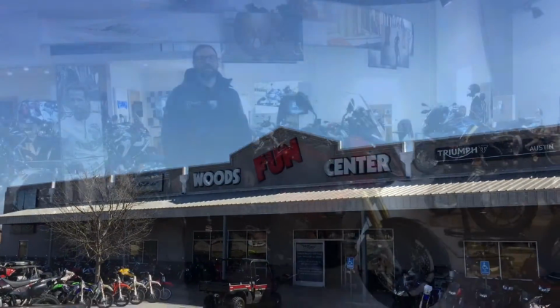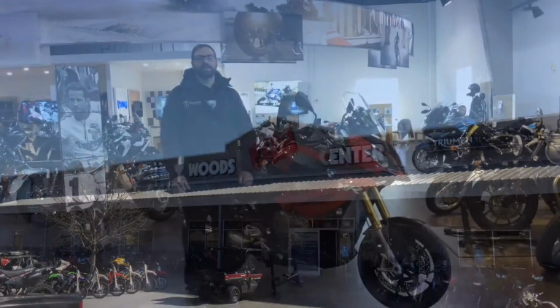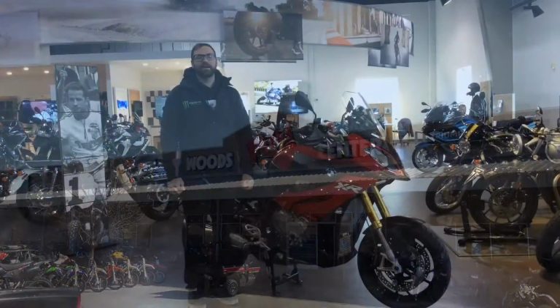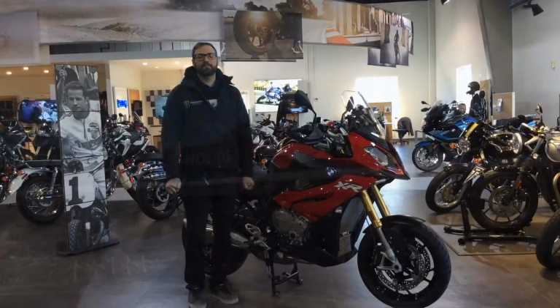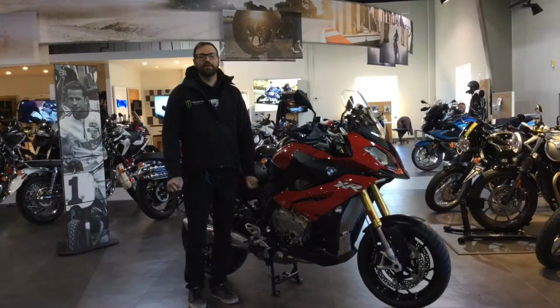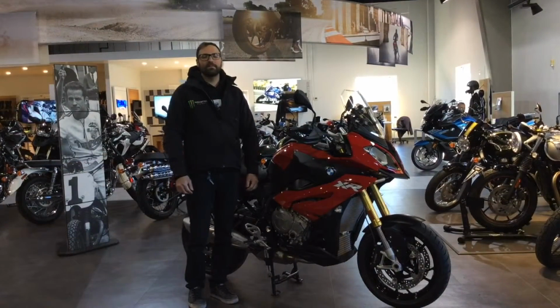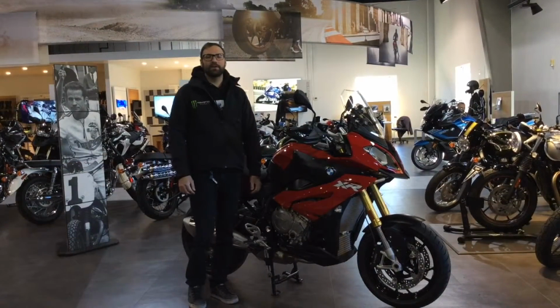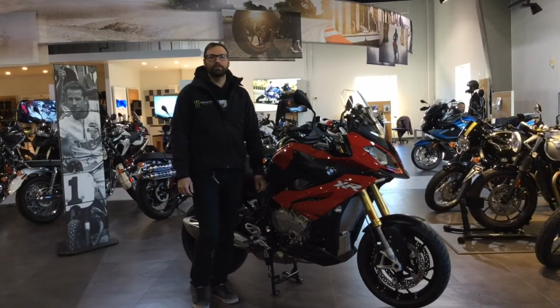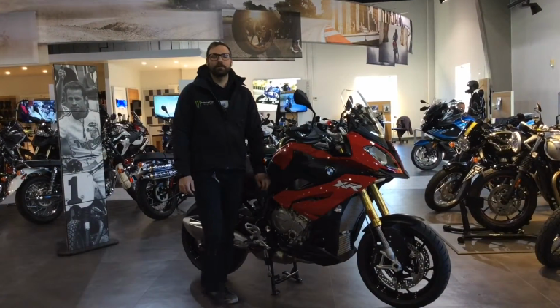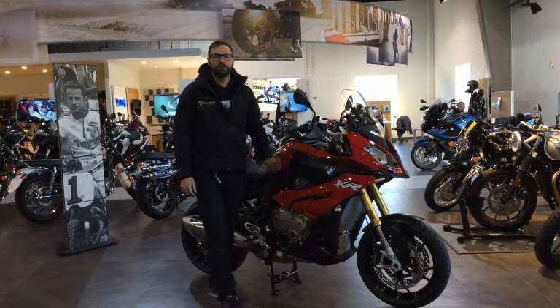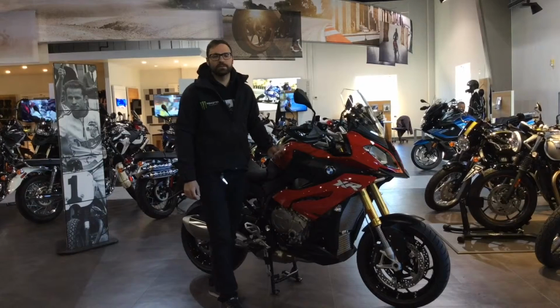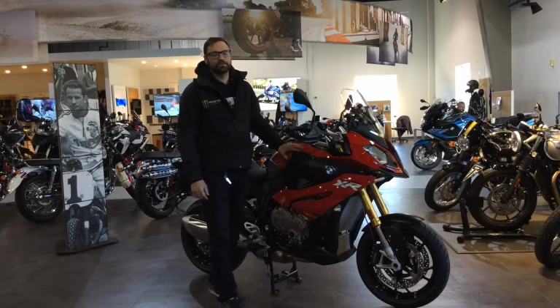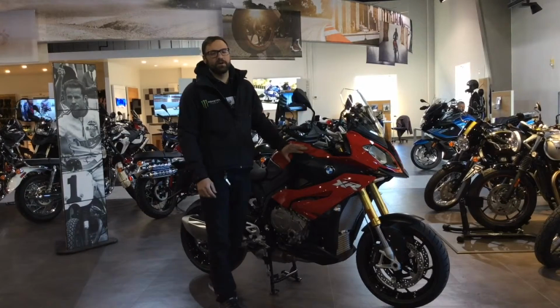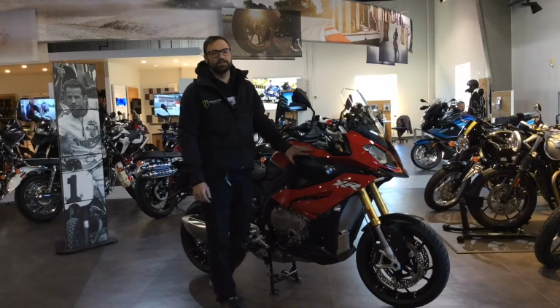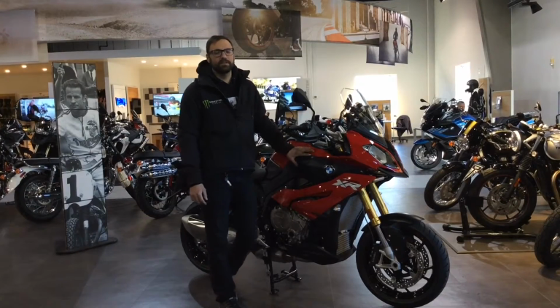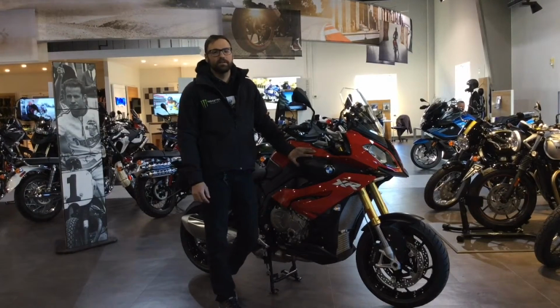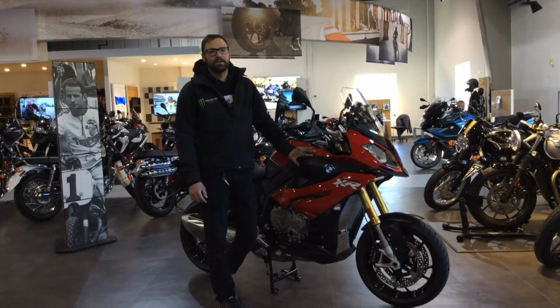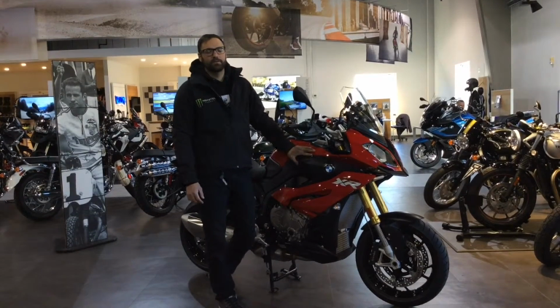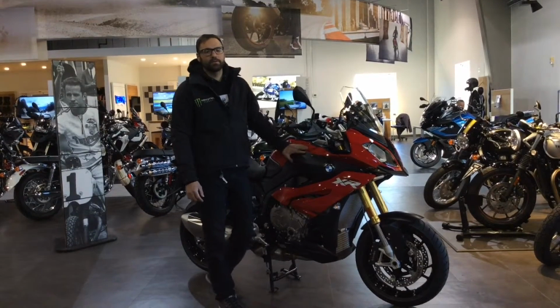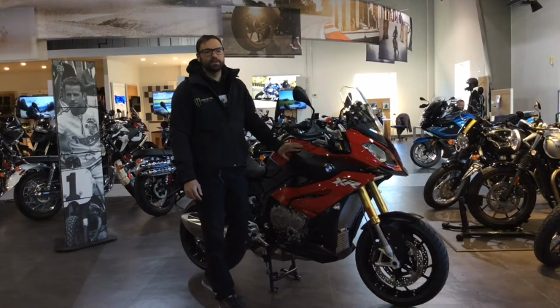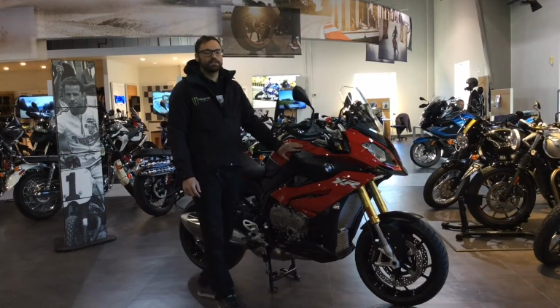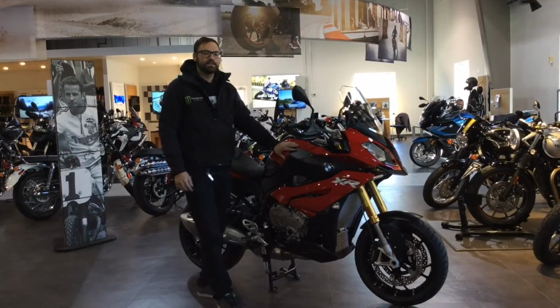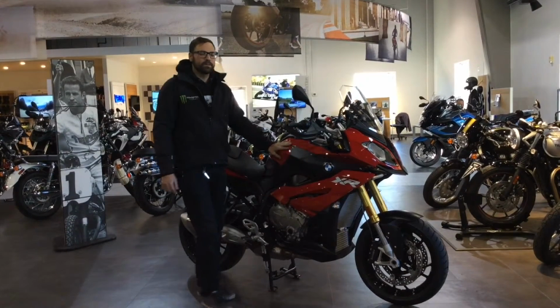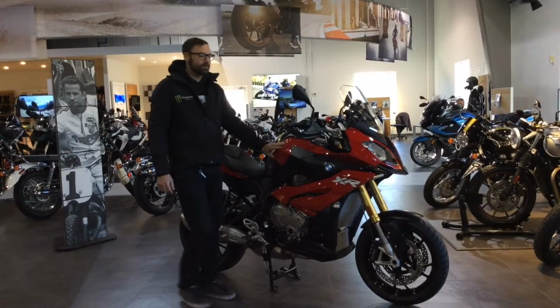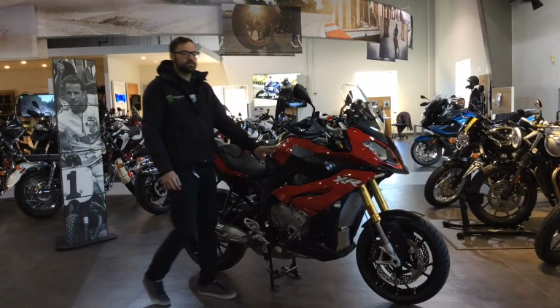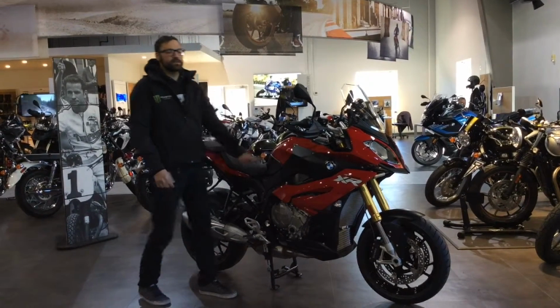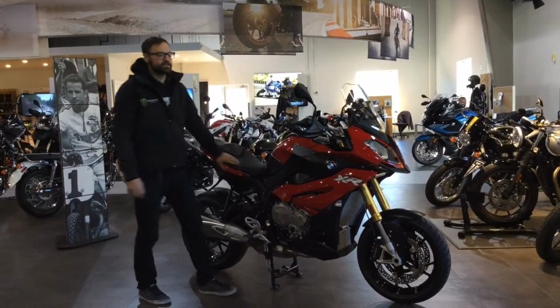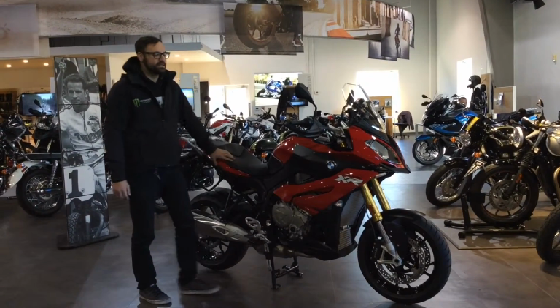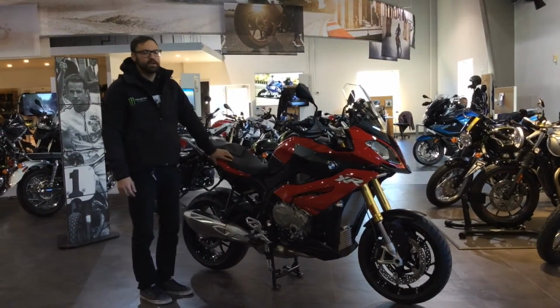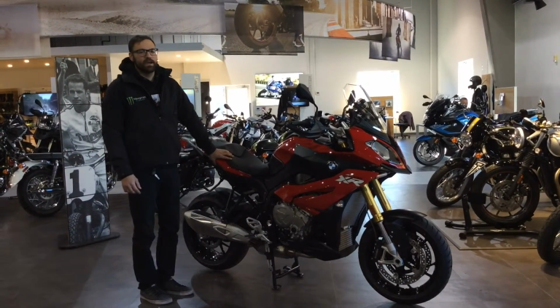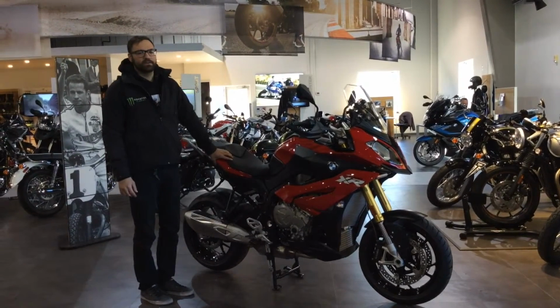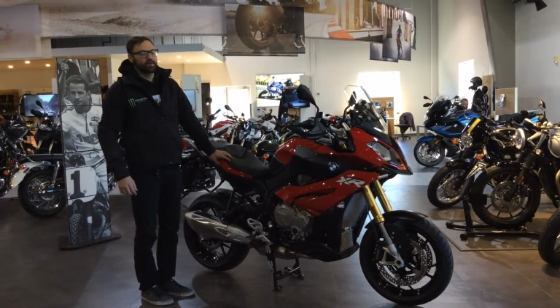Hey guys, Brandon Napier here, BMW Motorcycles of Boston, here with our 2016 BMW S1000 XR.